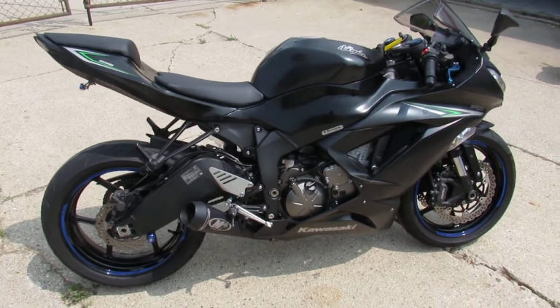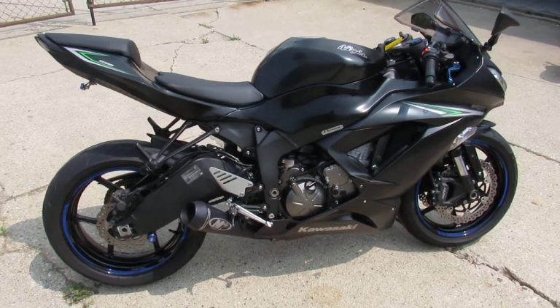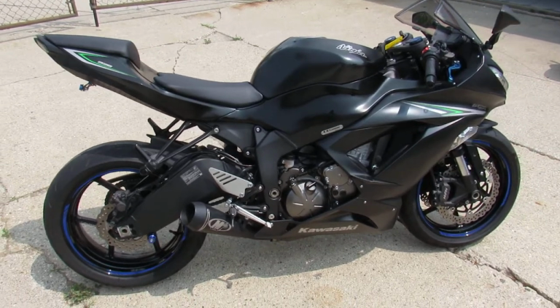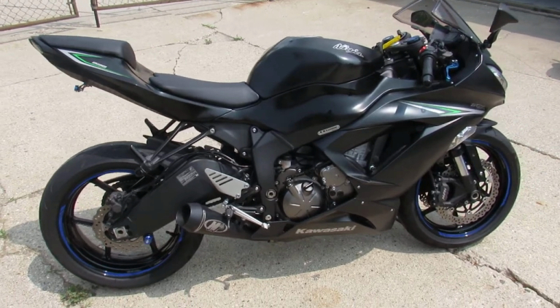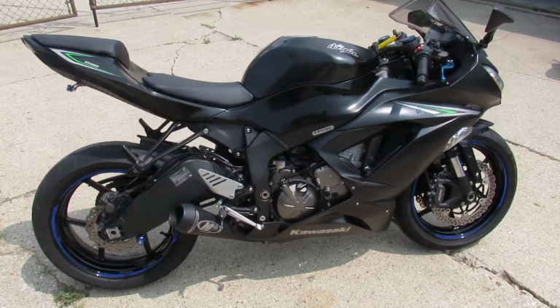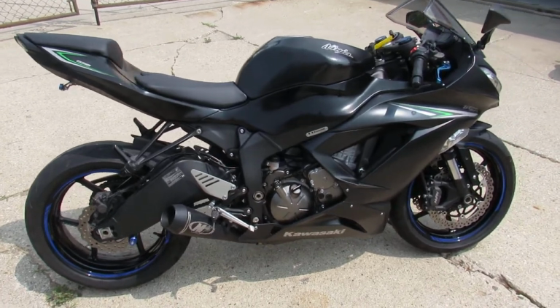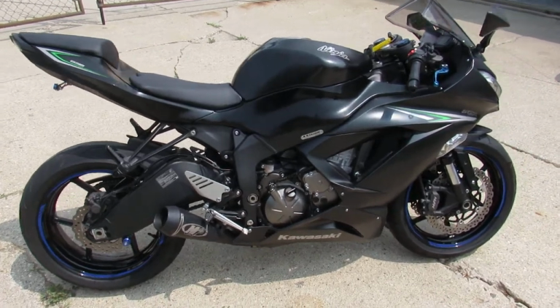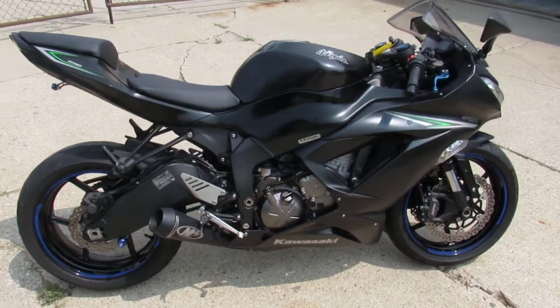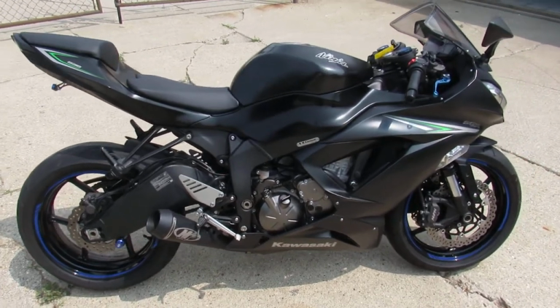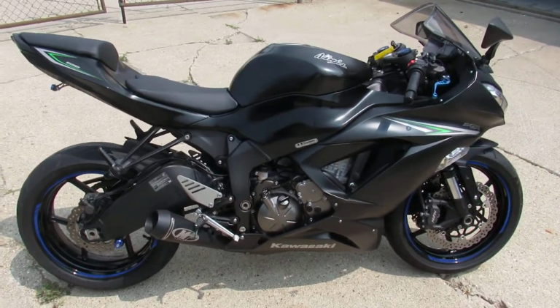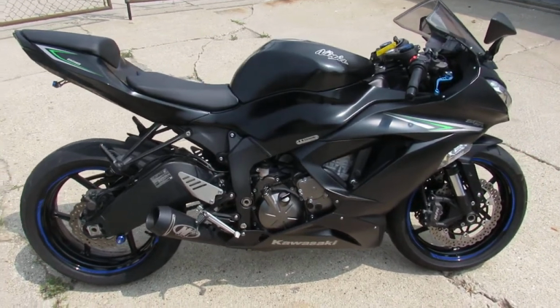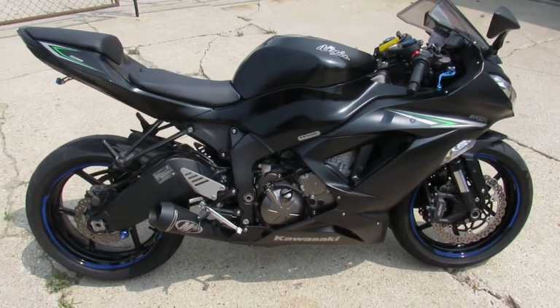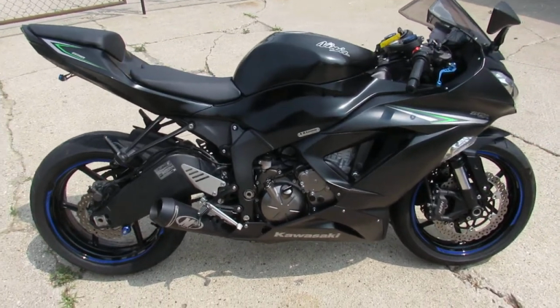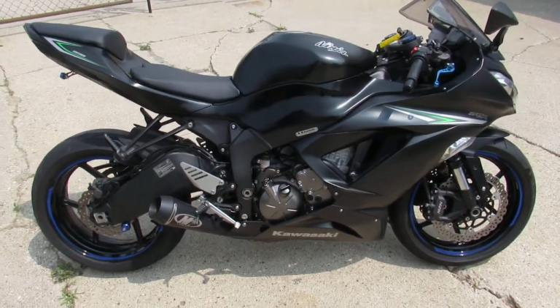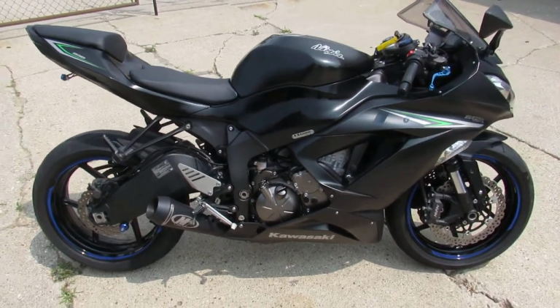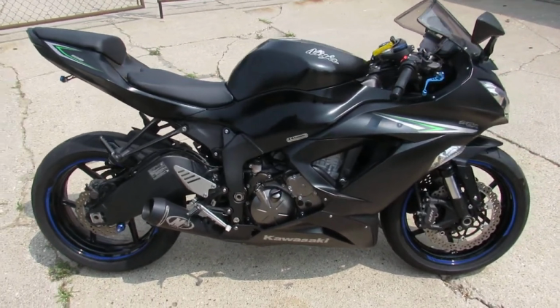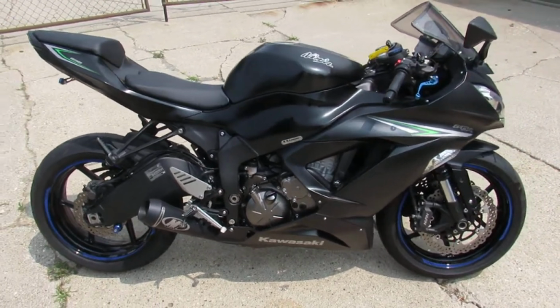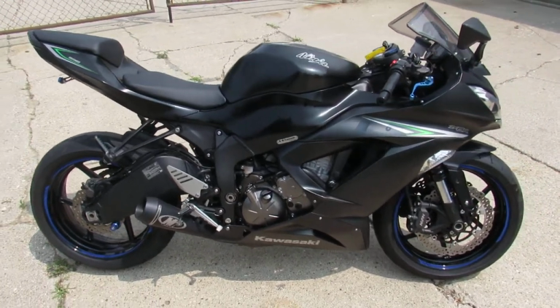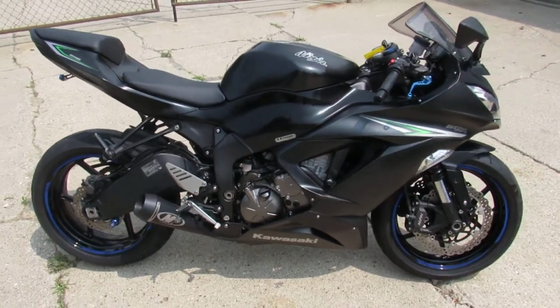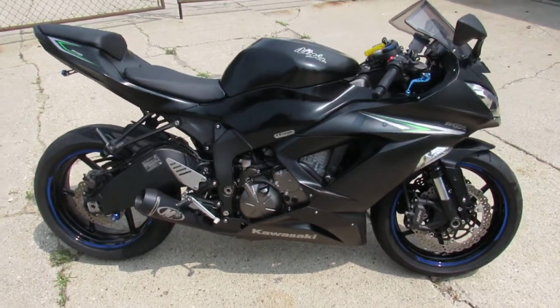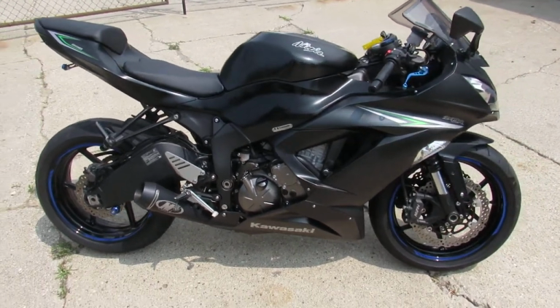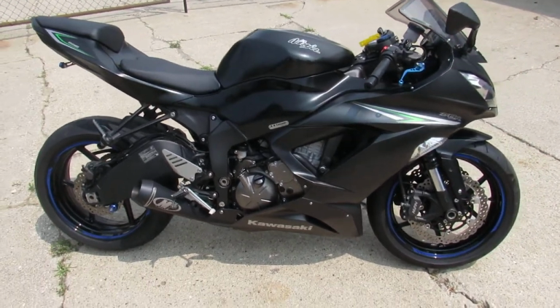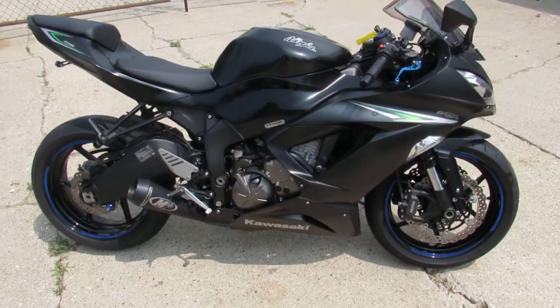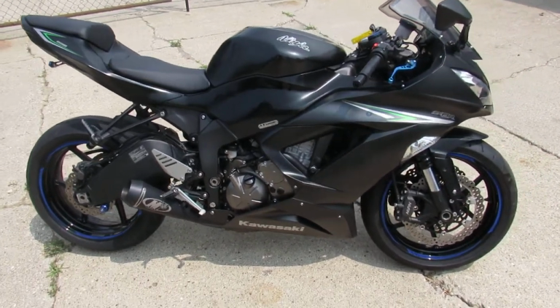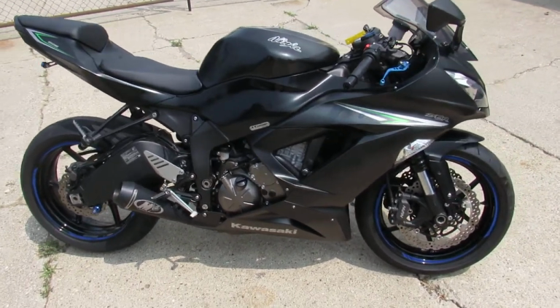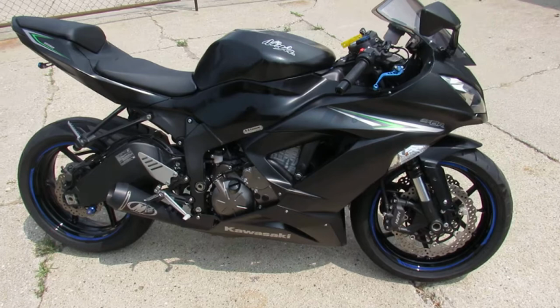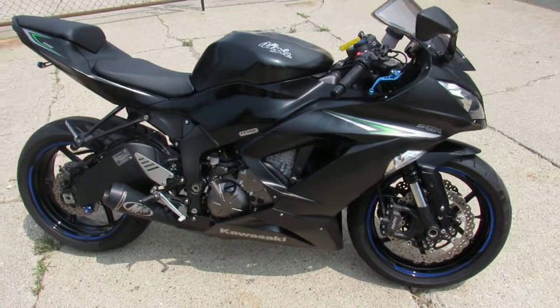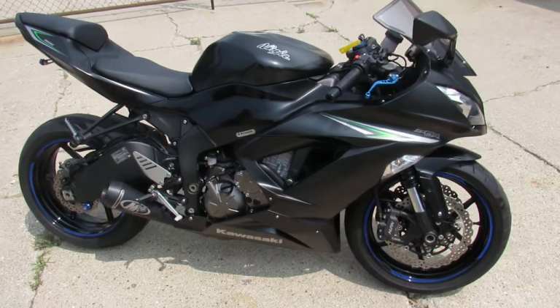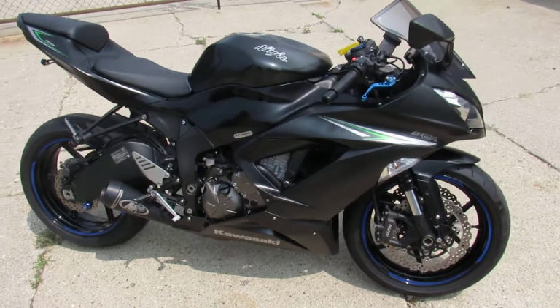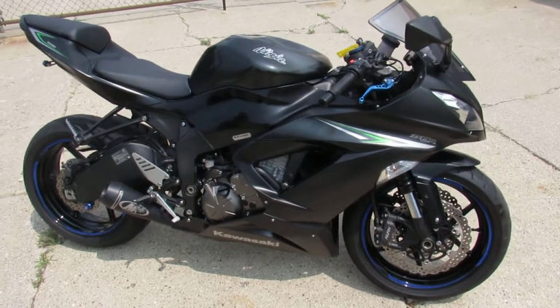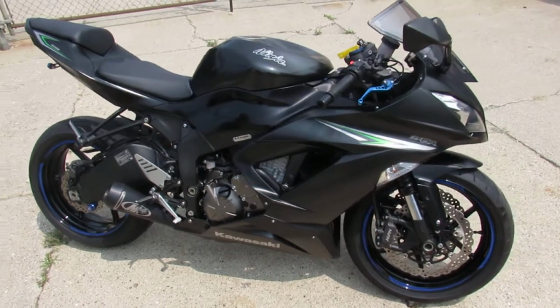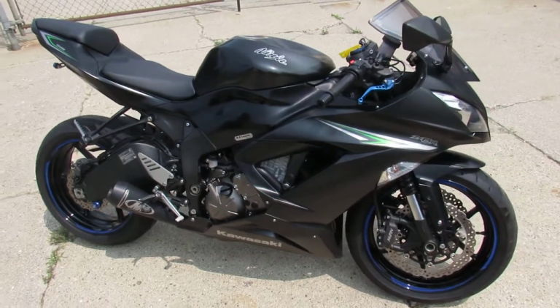Just been serviced at the dealership. All the fluids have been changed. It is ready for the road. You can buy this one with confidence guys.